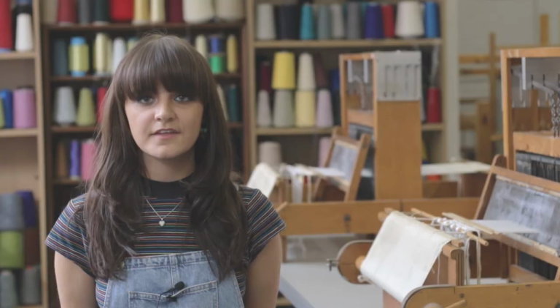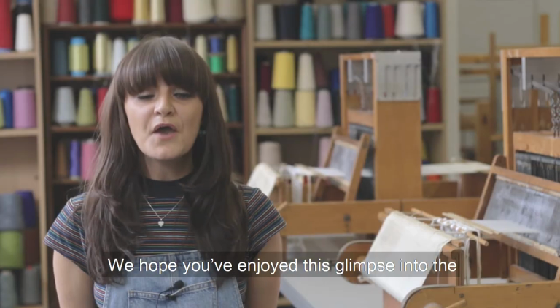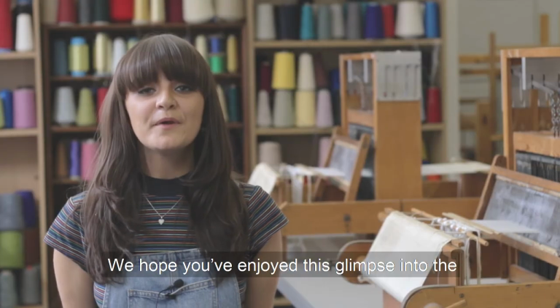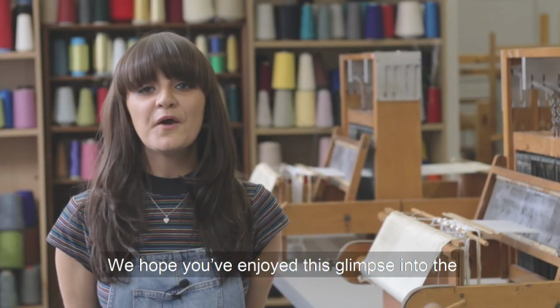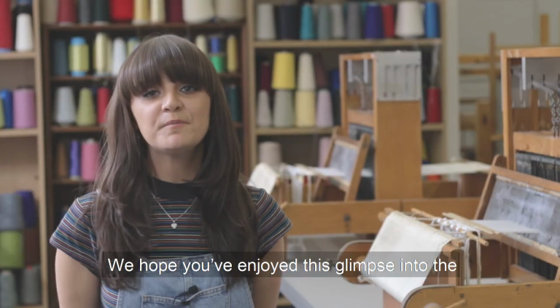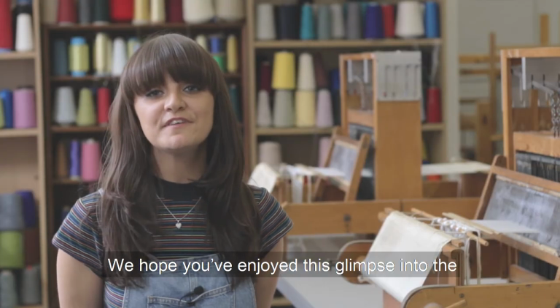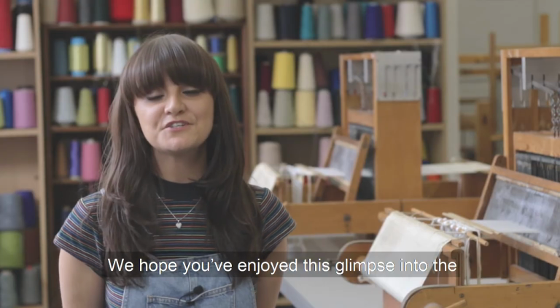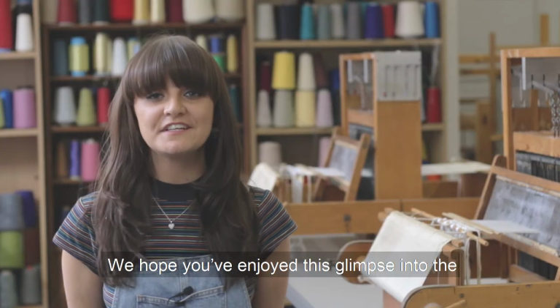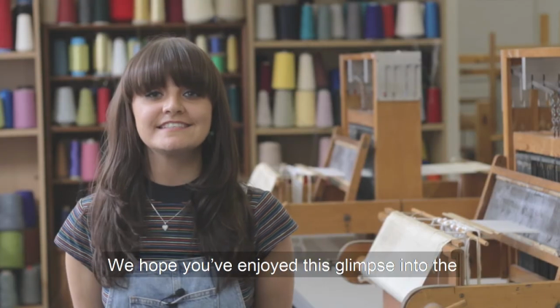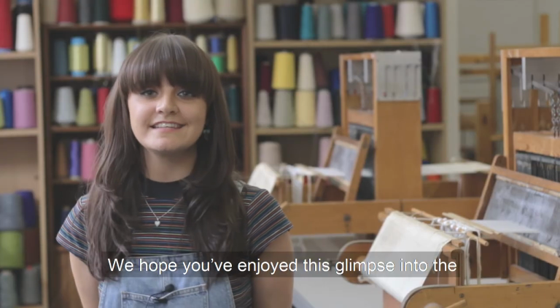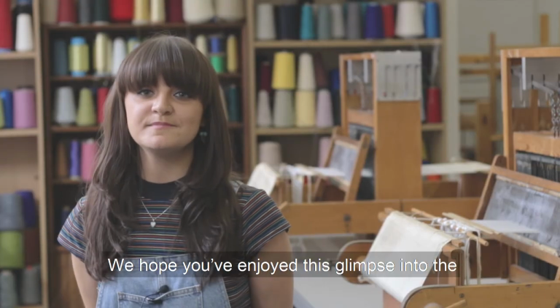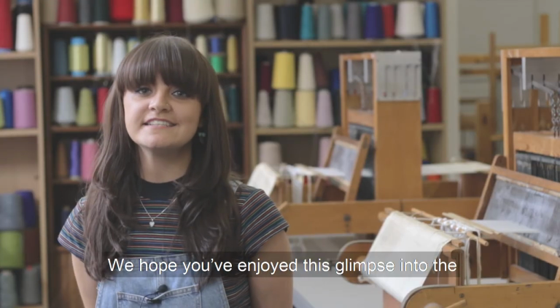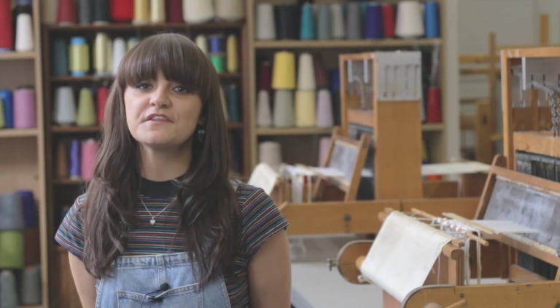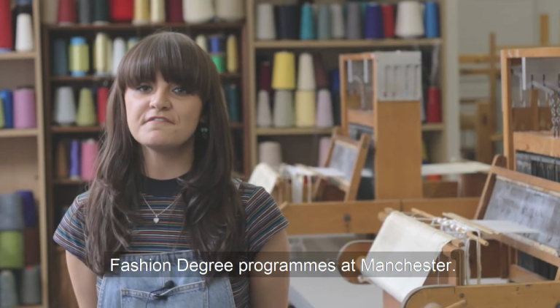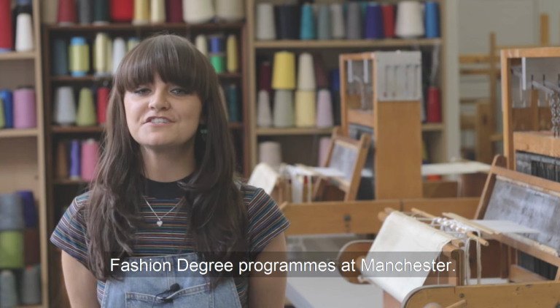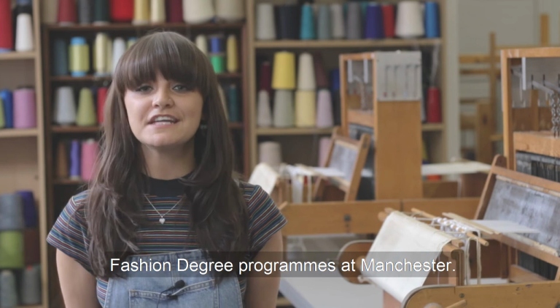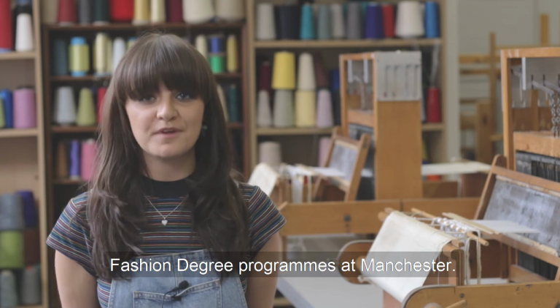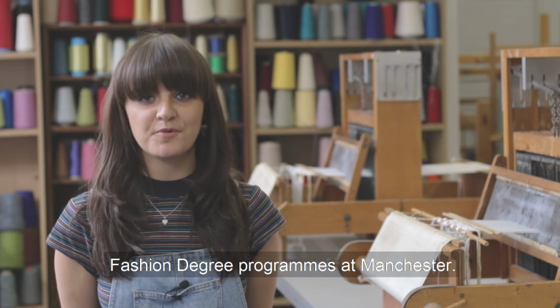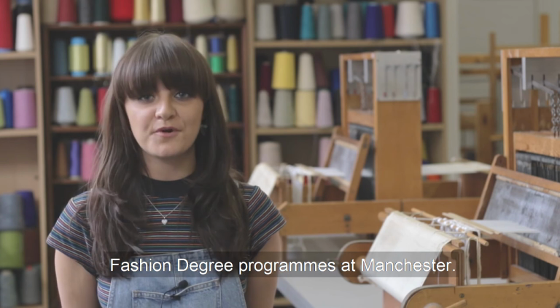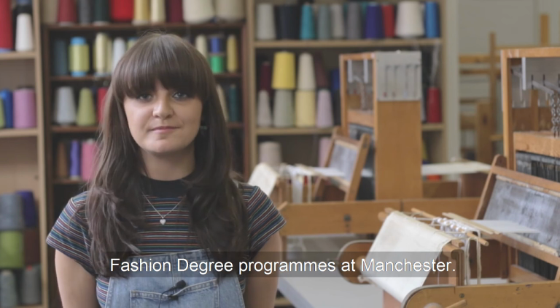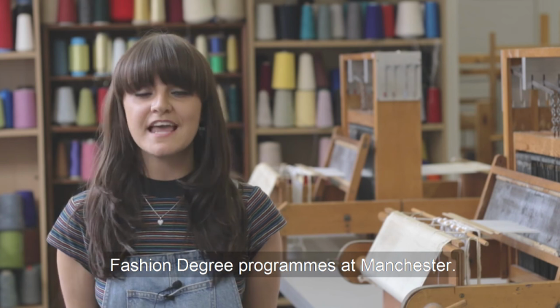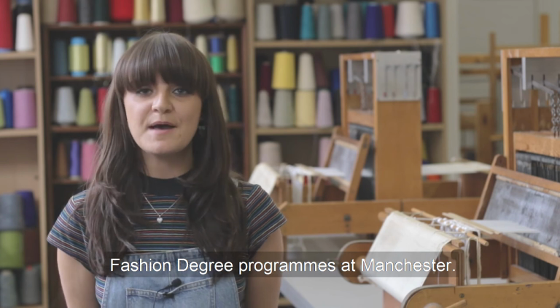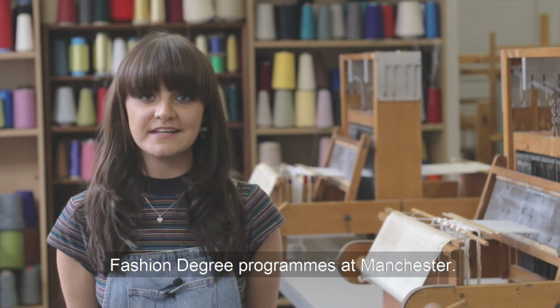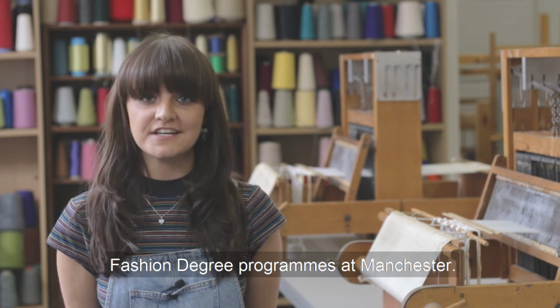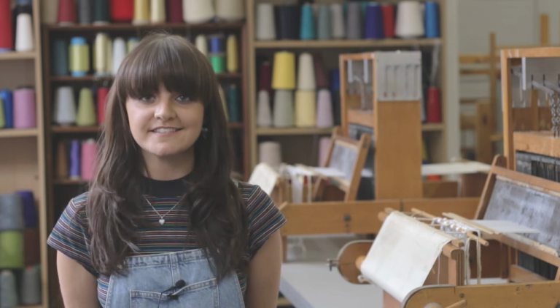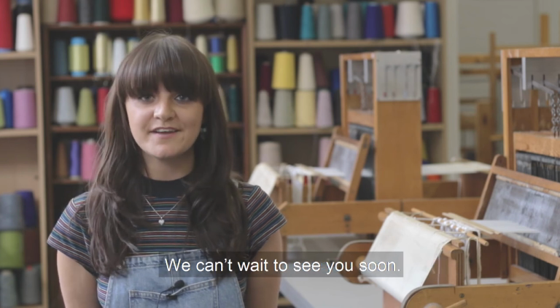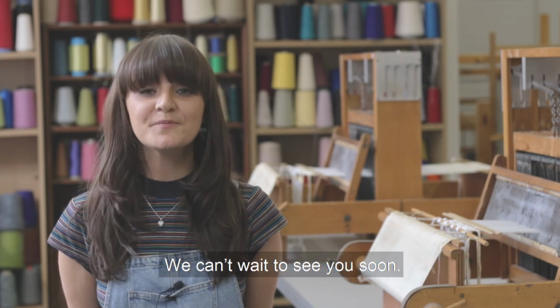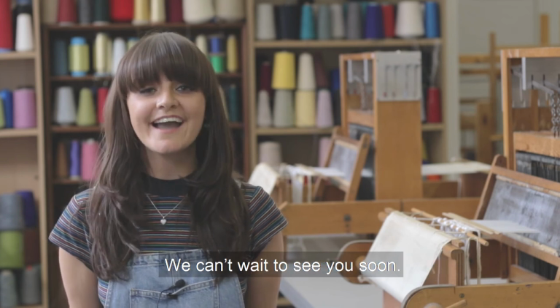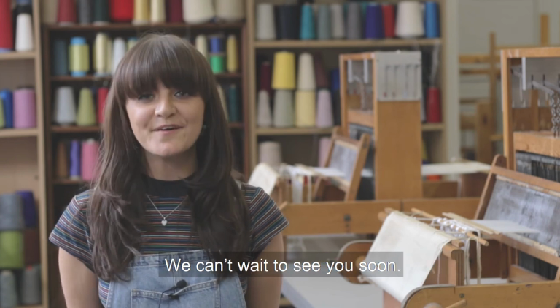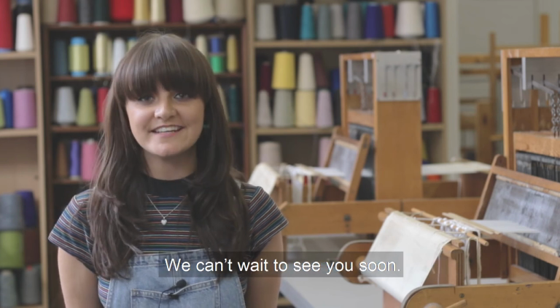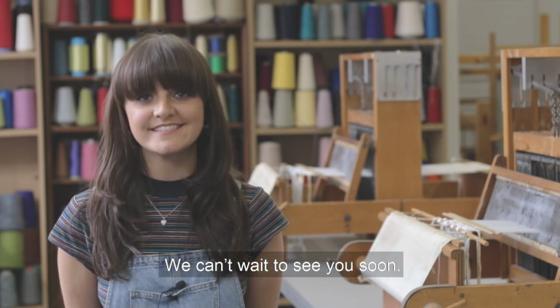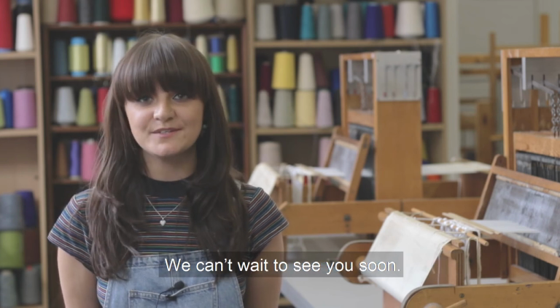We hope you've enjoyed this glimpse into the fashion degree programmes at Manchester and we can't wait to see you soon.